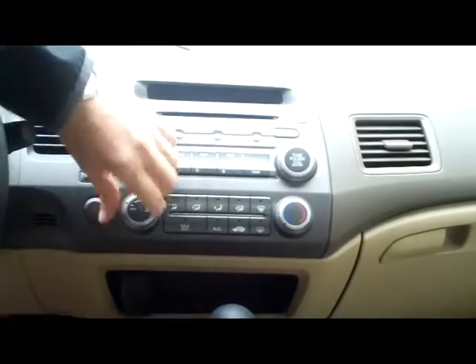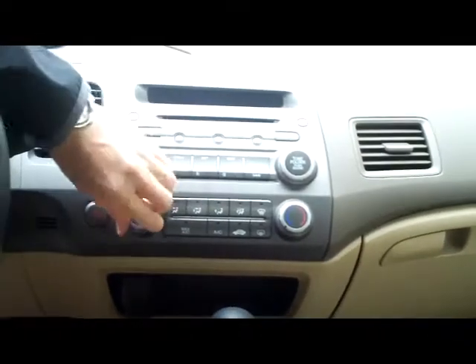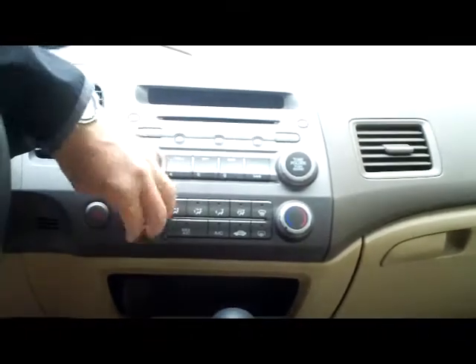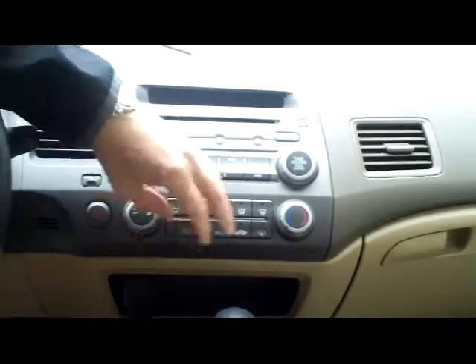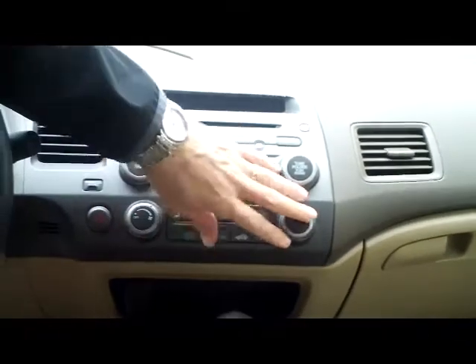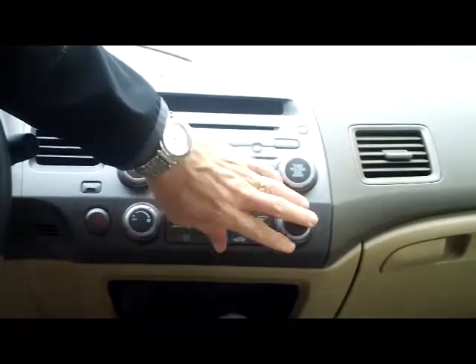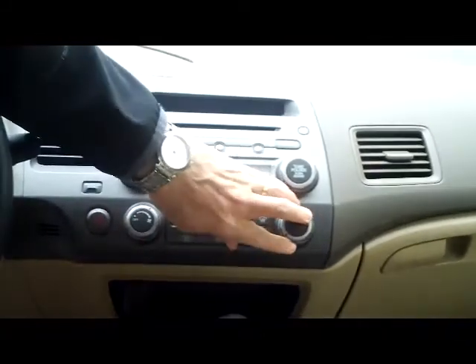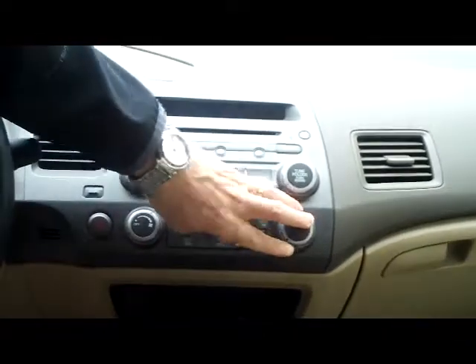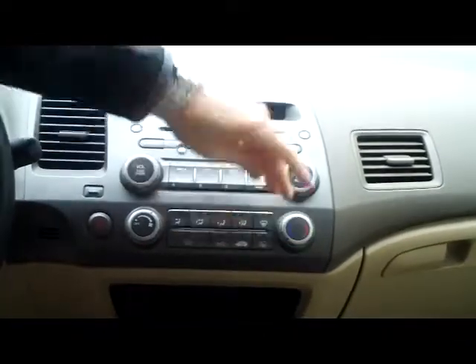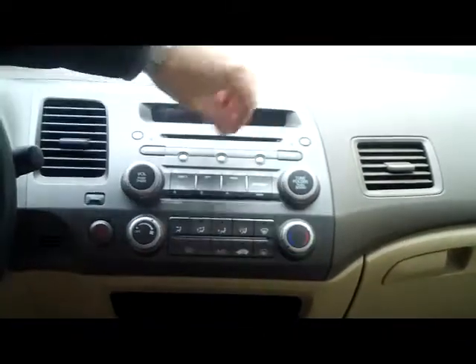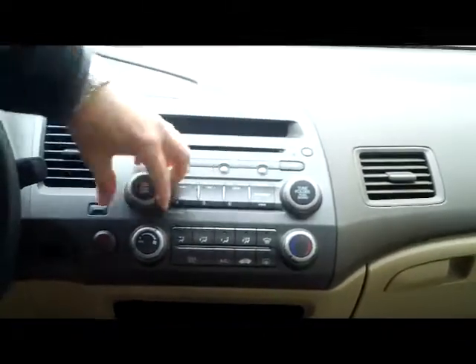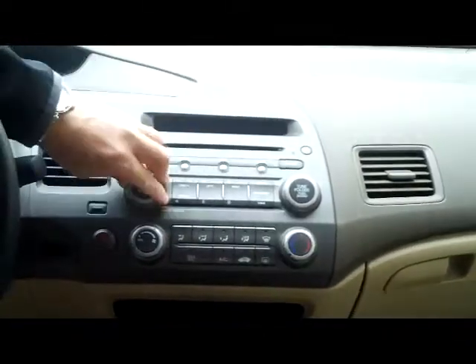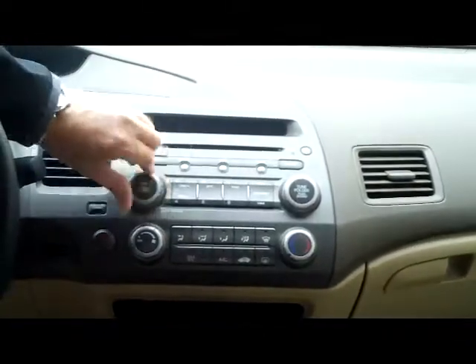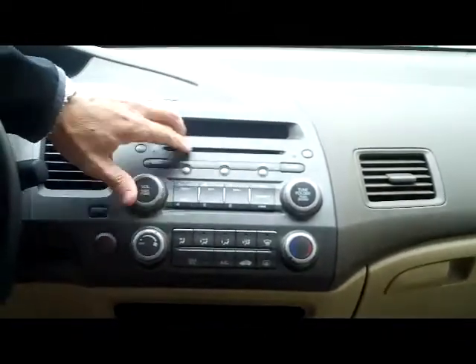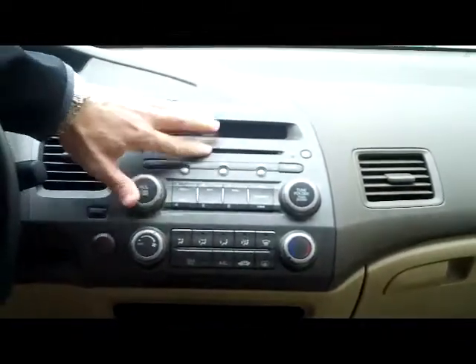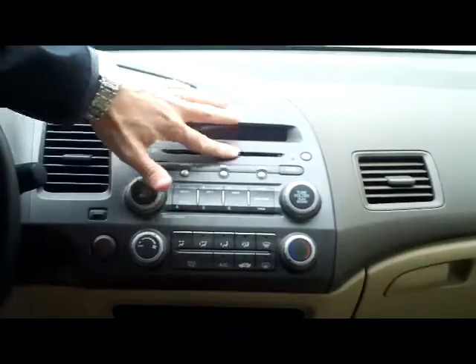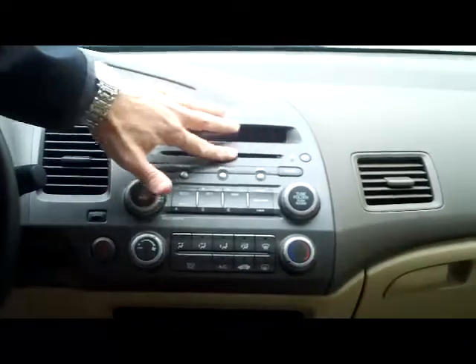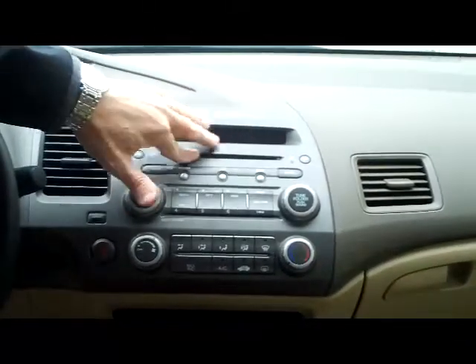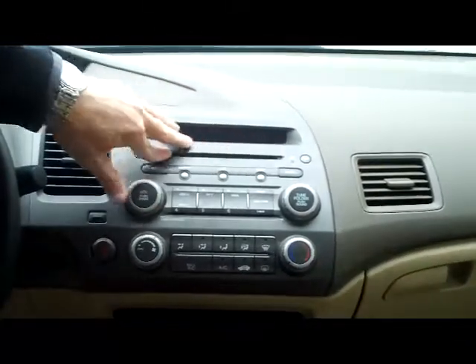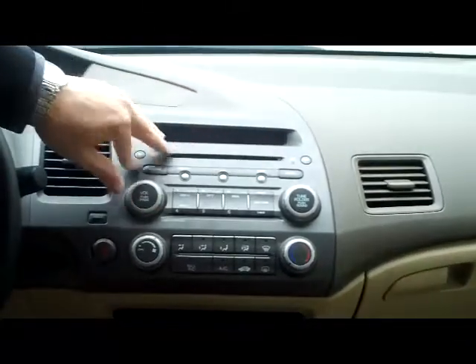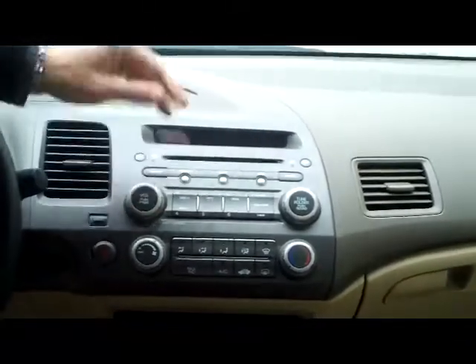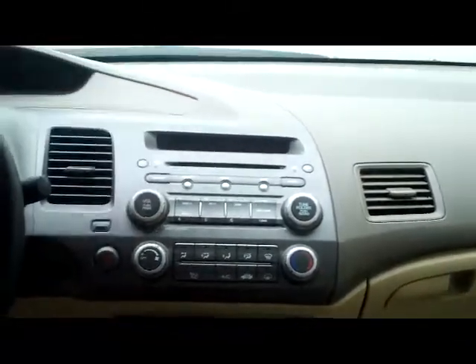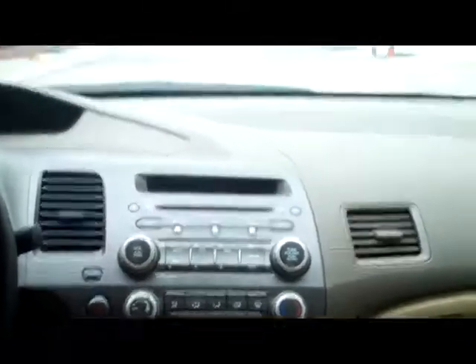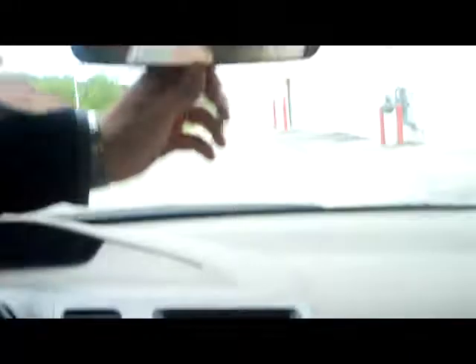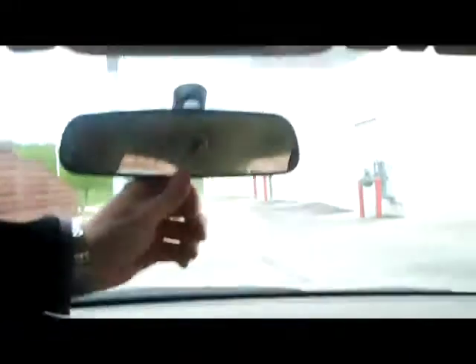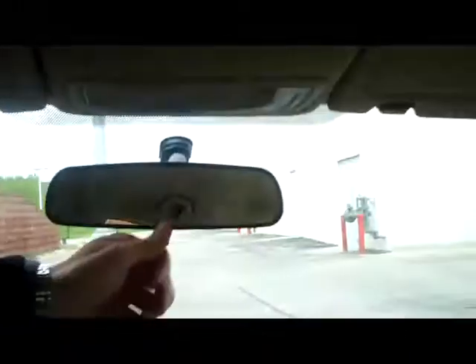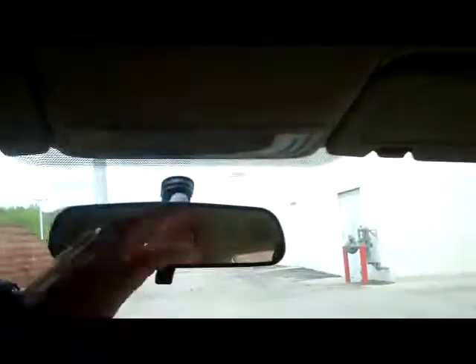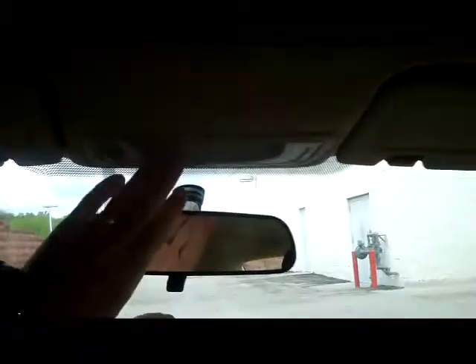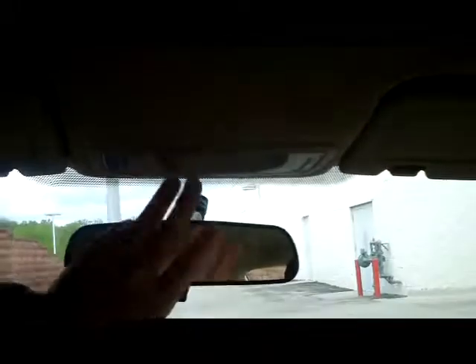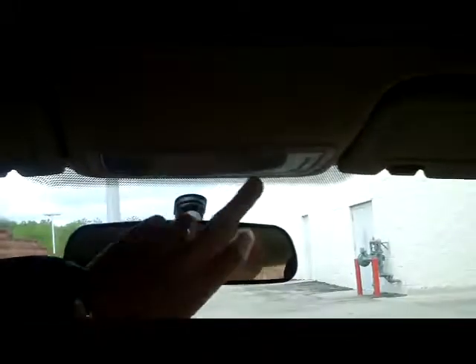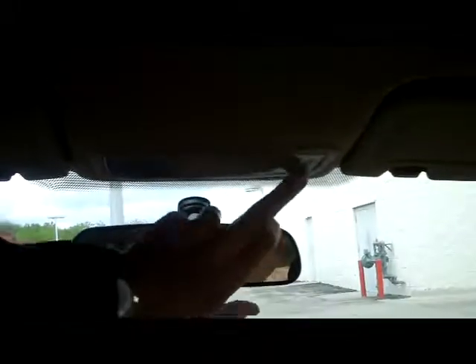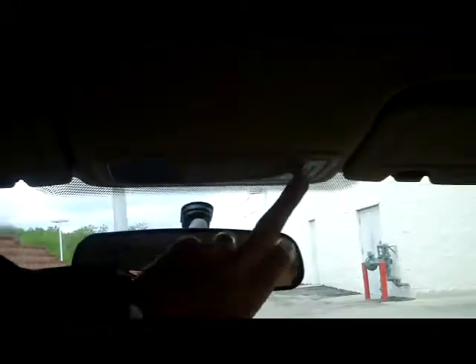Heating and air conditioning controls, AM/FM CD player, day/night mirror, and map lights.